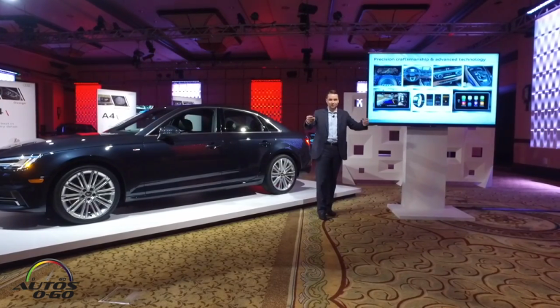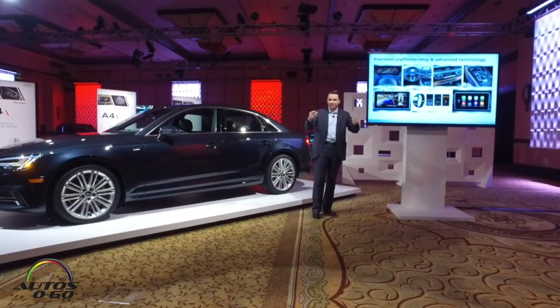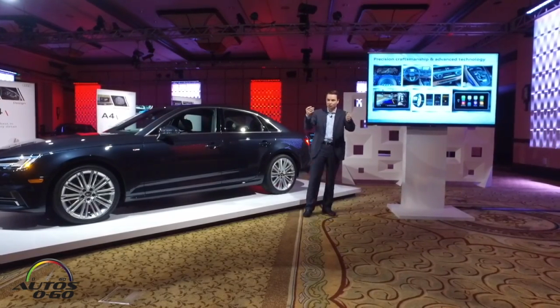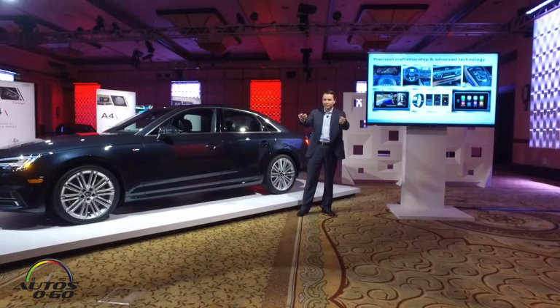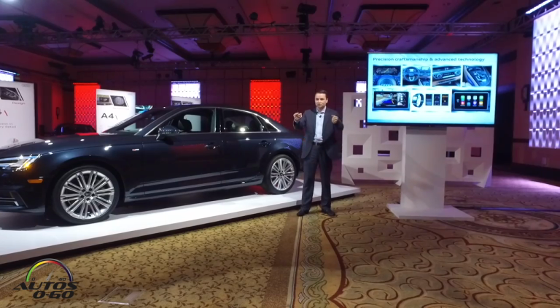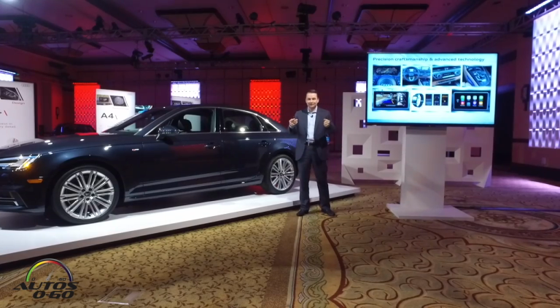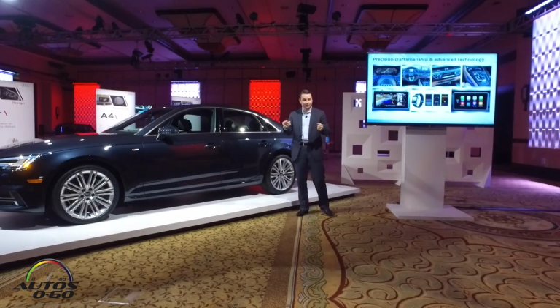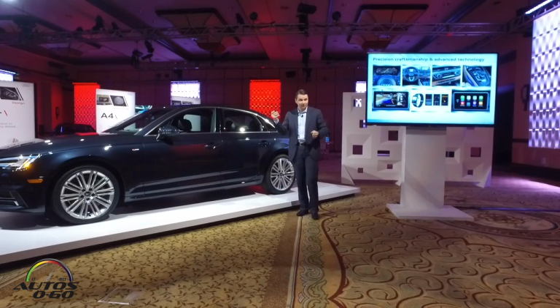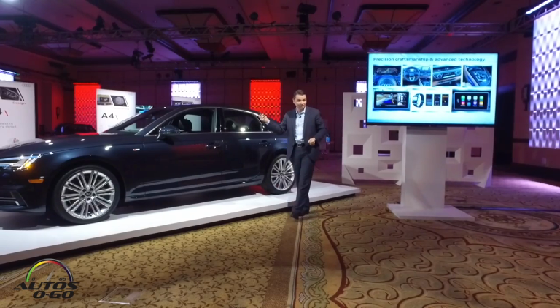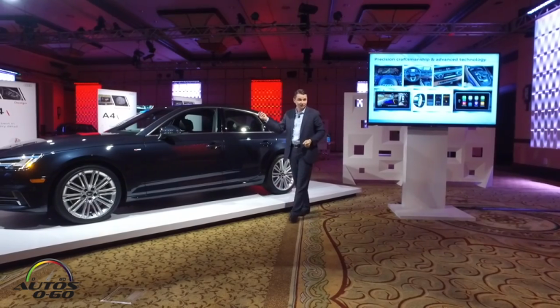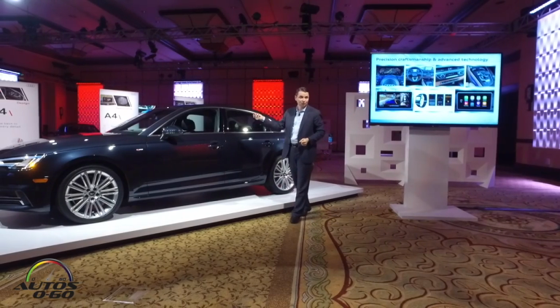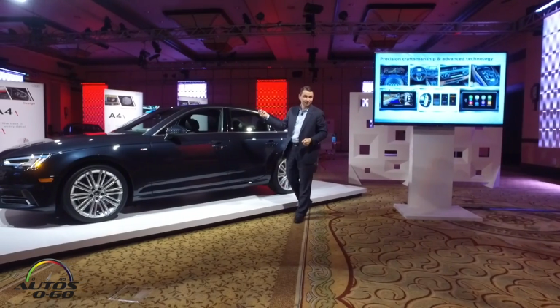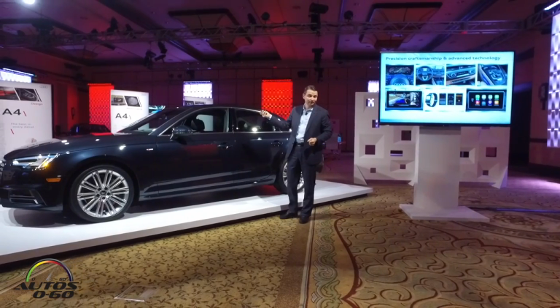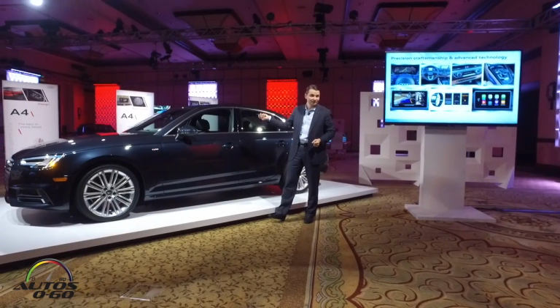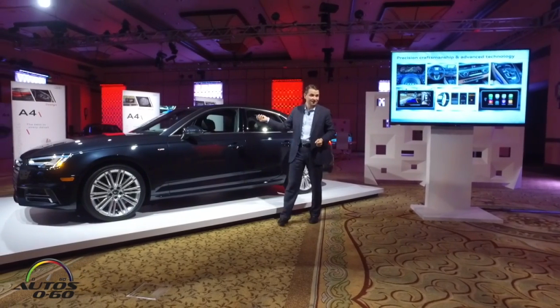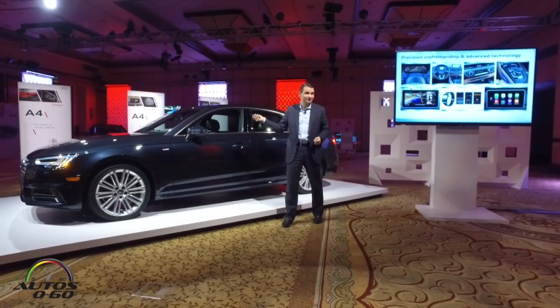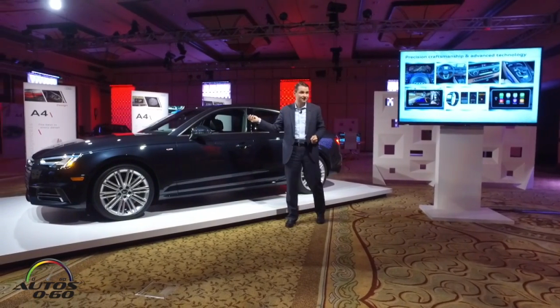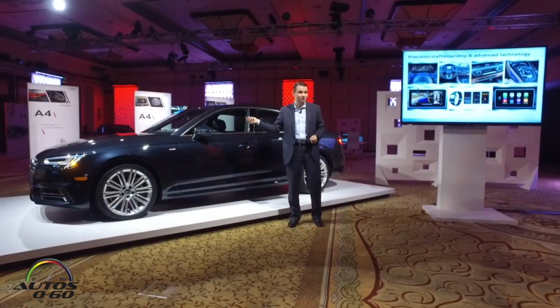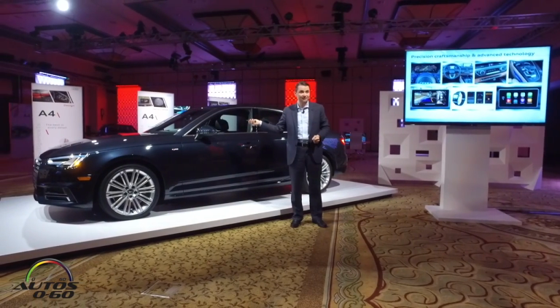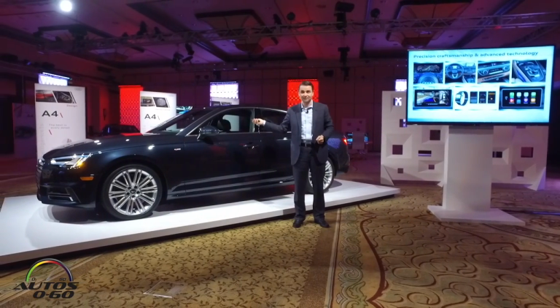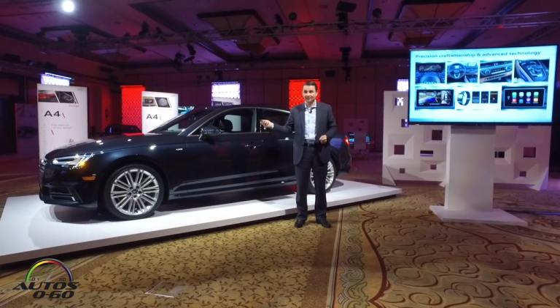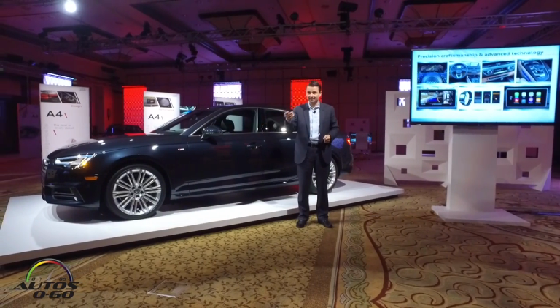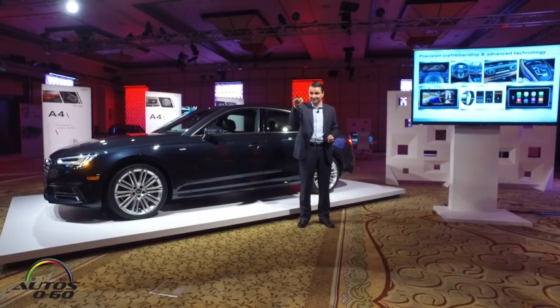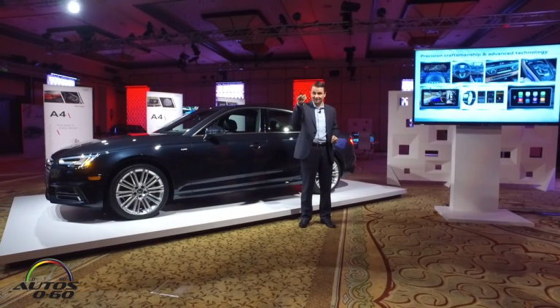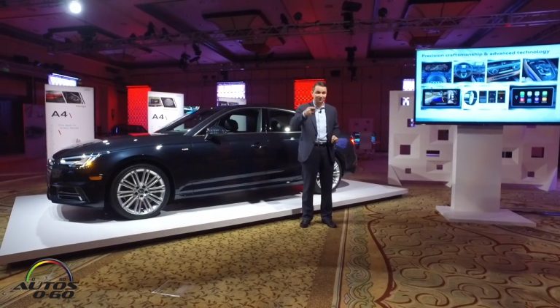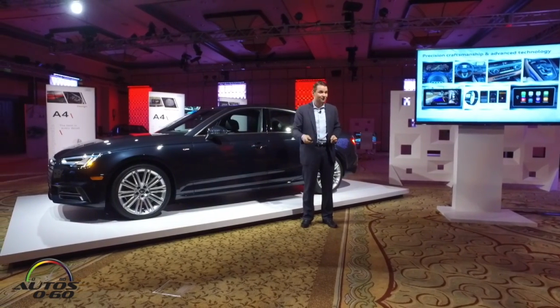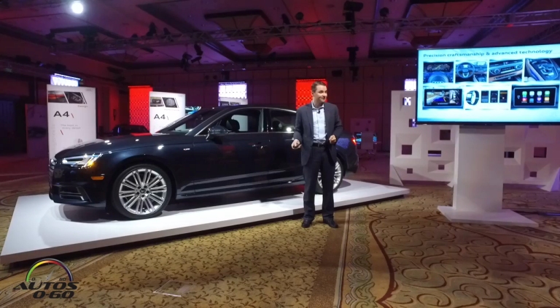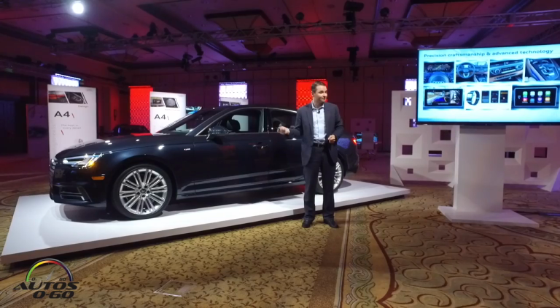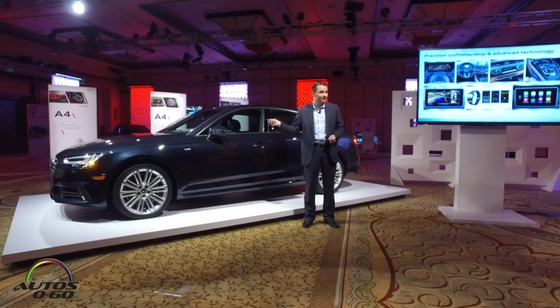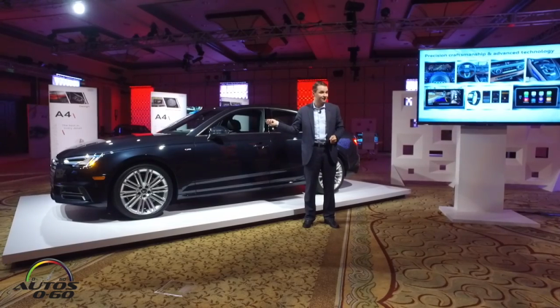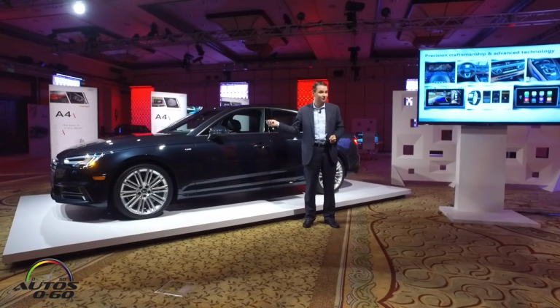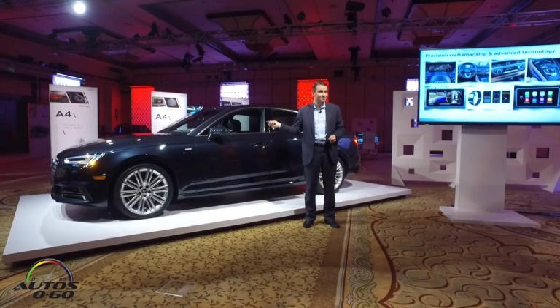So you can zoom in, zoom out. You're going to see great performance out of these electronics that our colleagues are building into these cars.